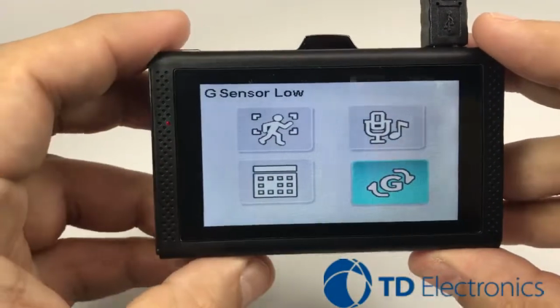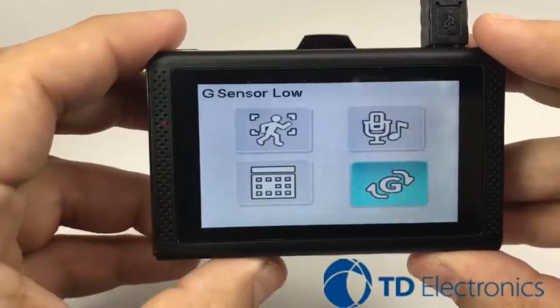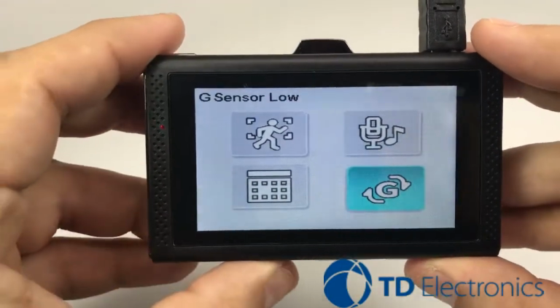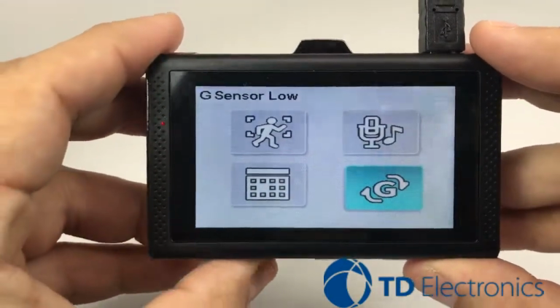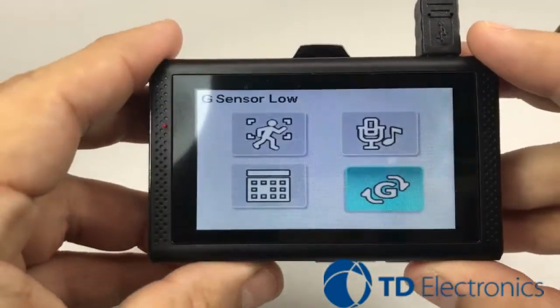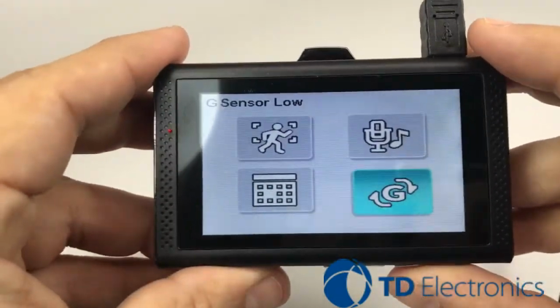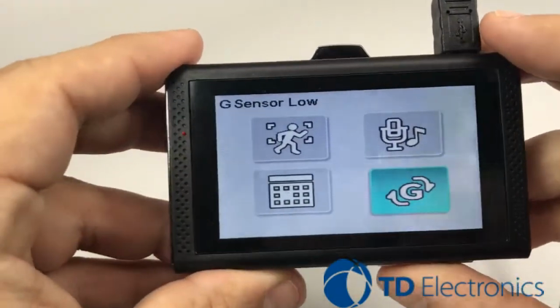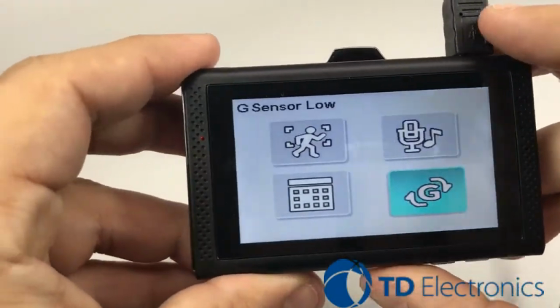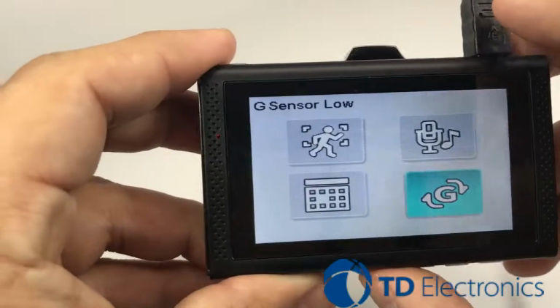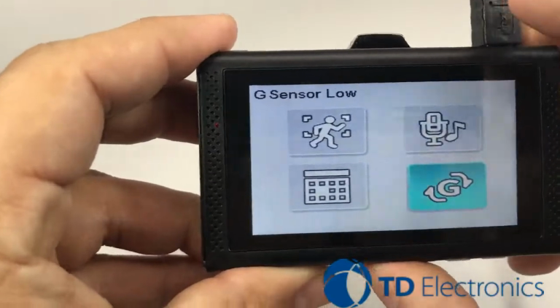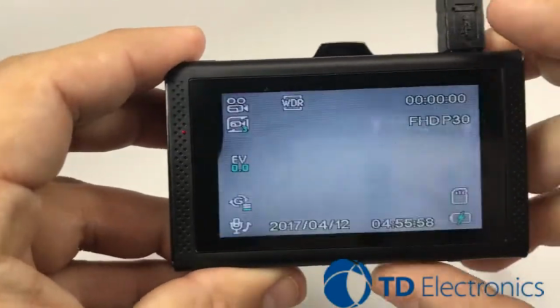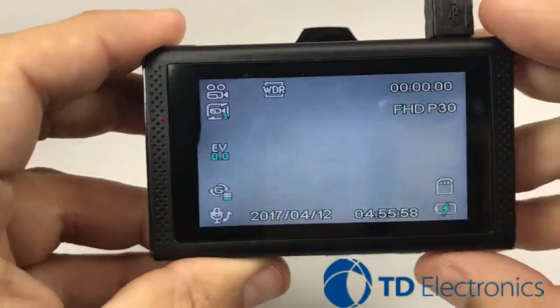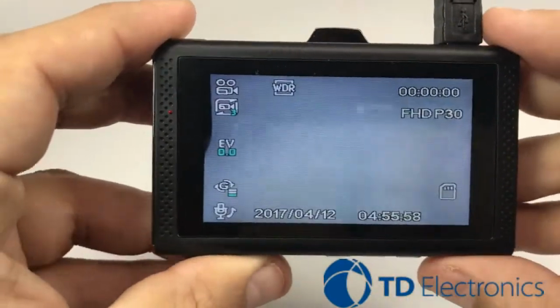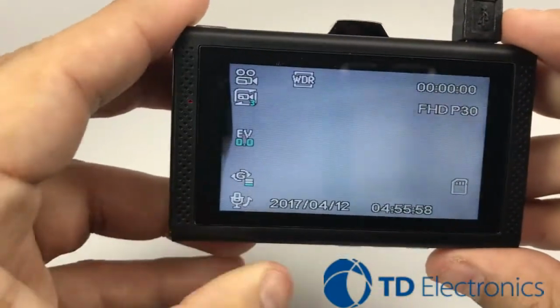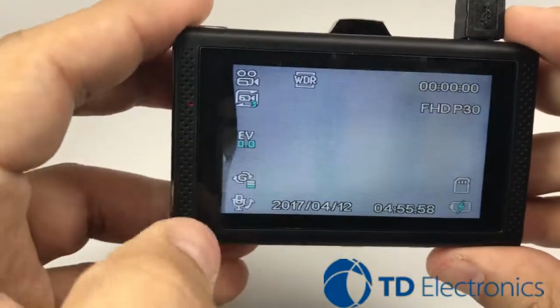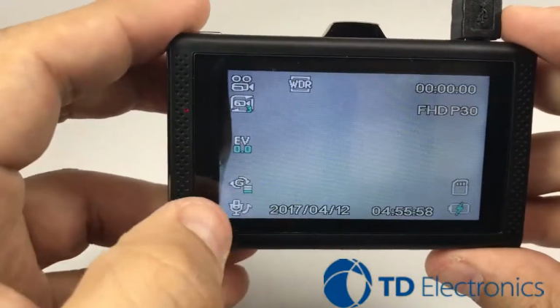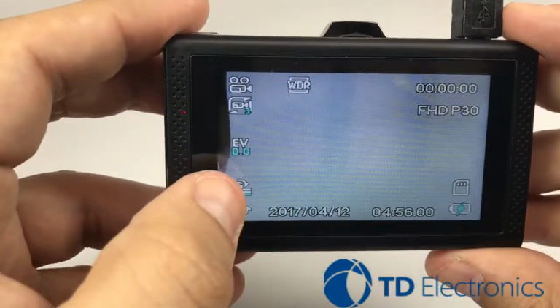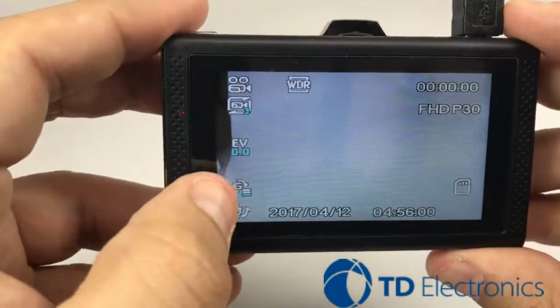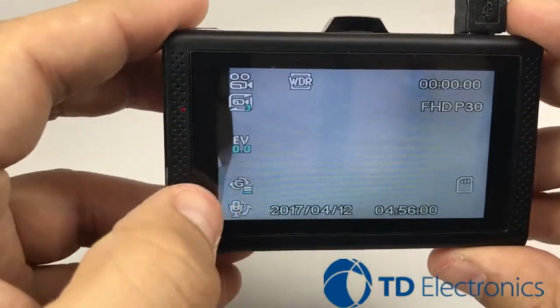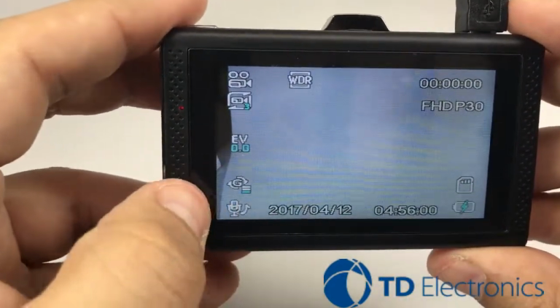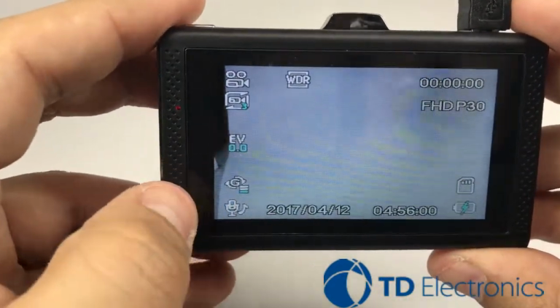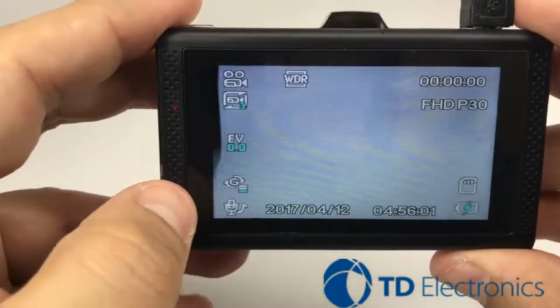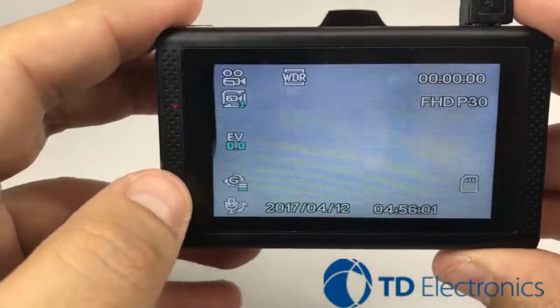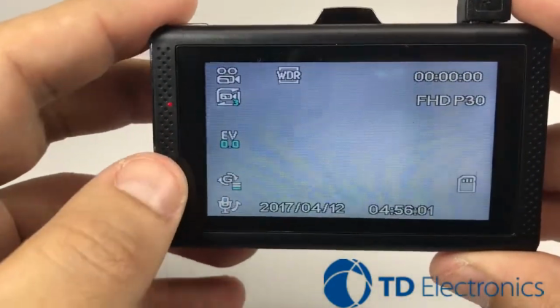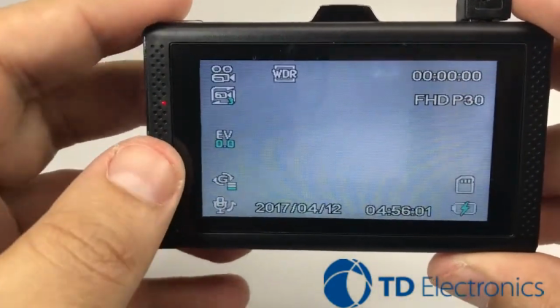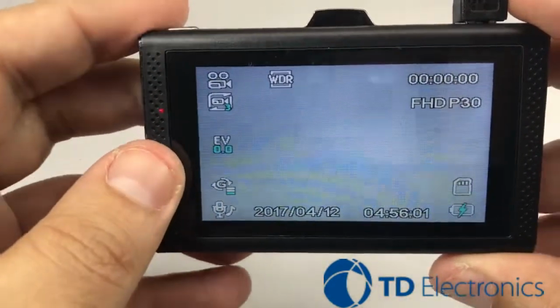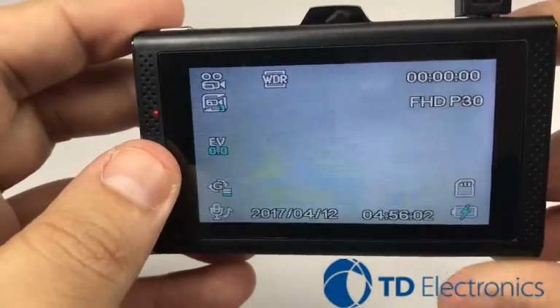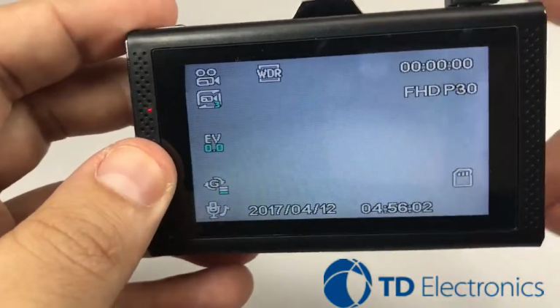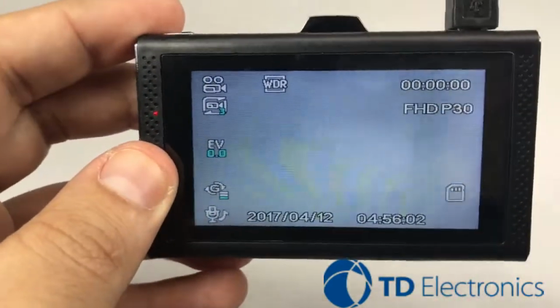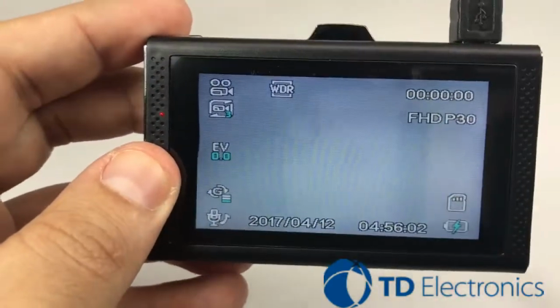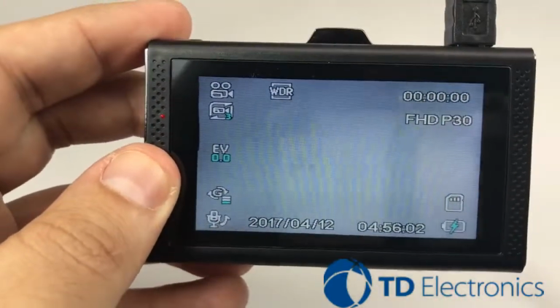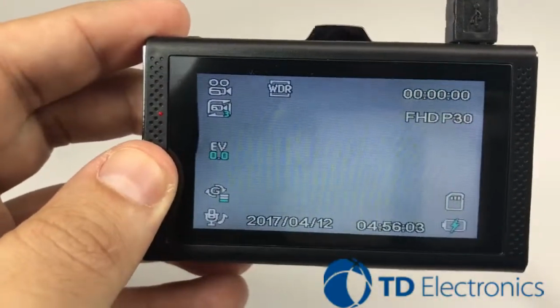Pretty simple. Hit back your menu button and you'll notice that it is currently on low. Thank you for watching.